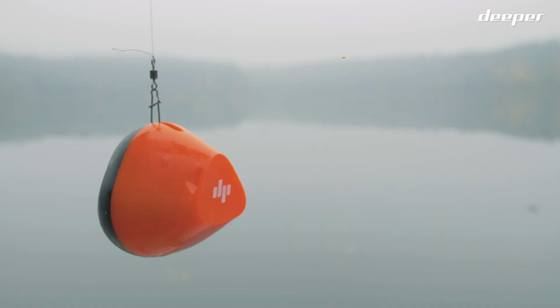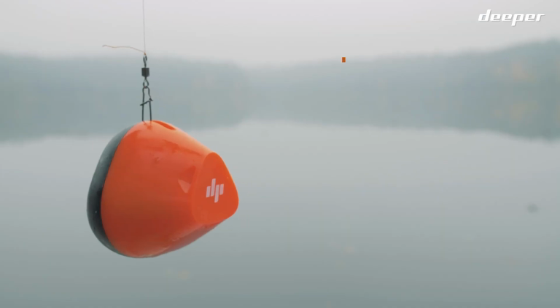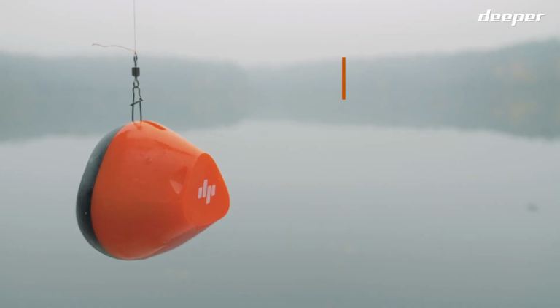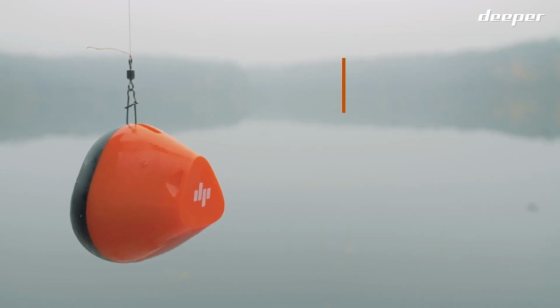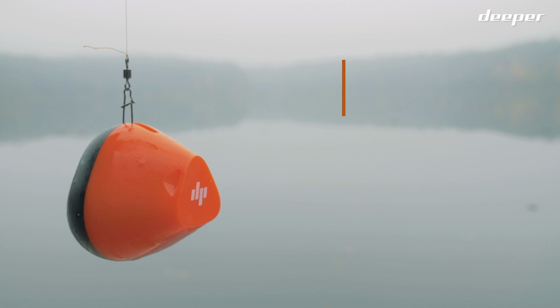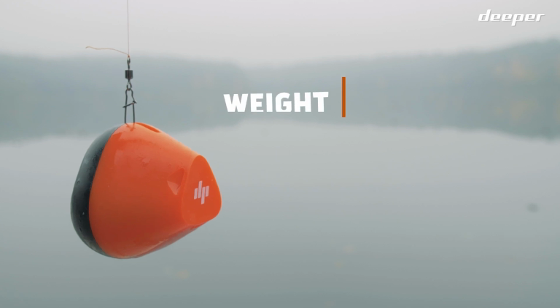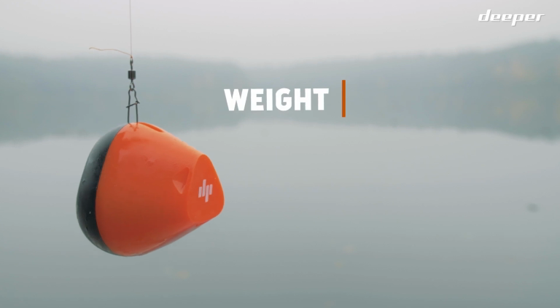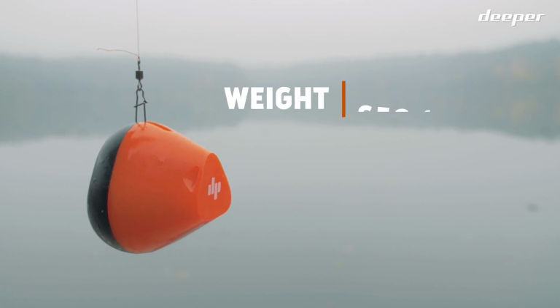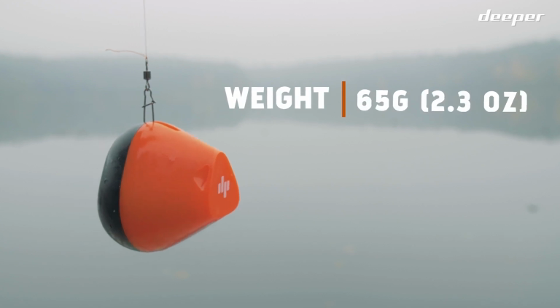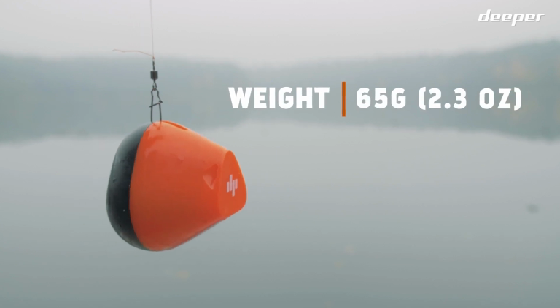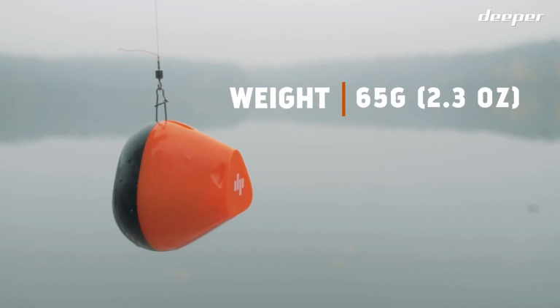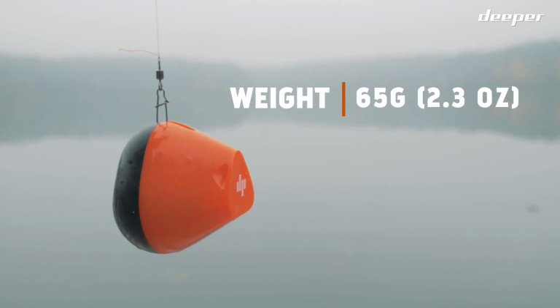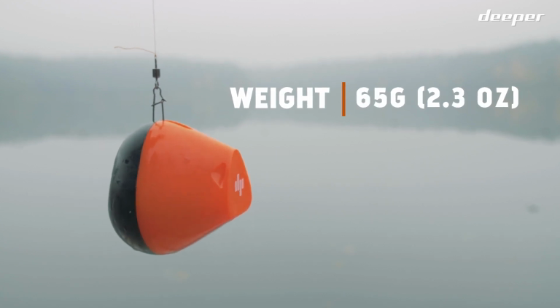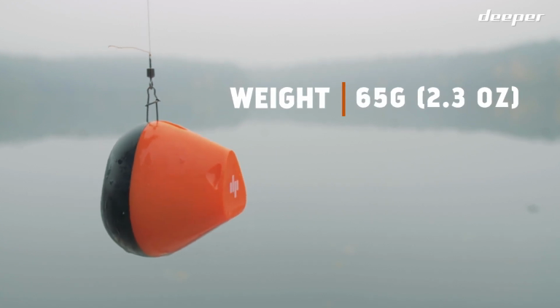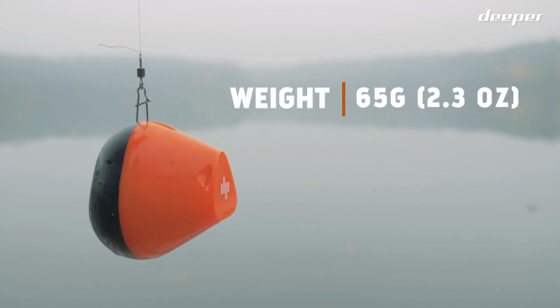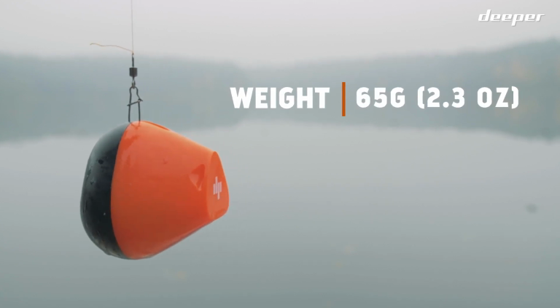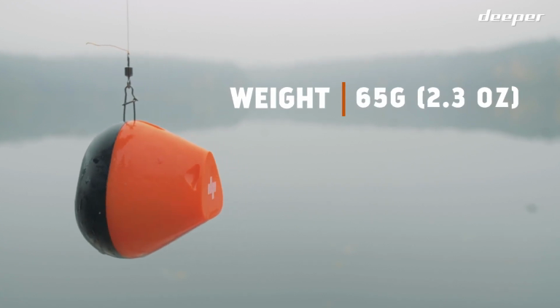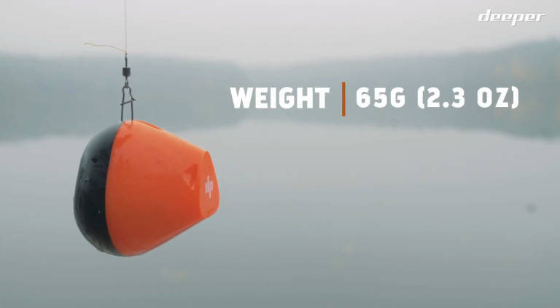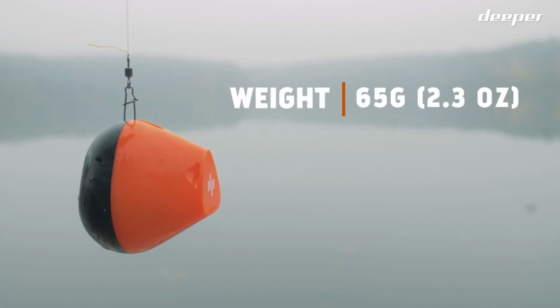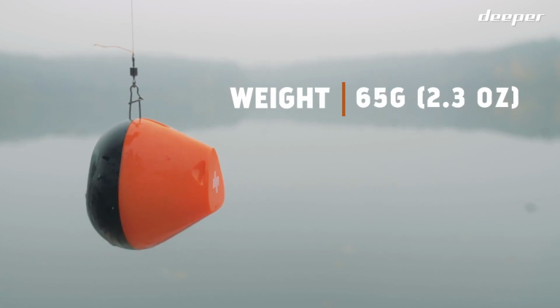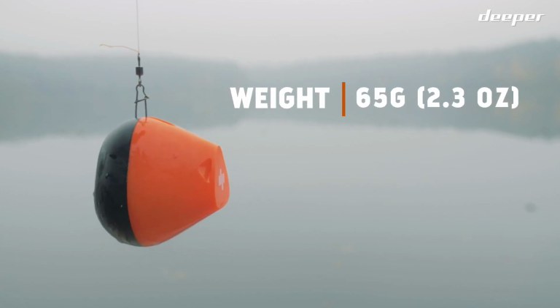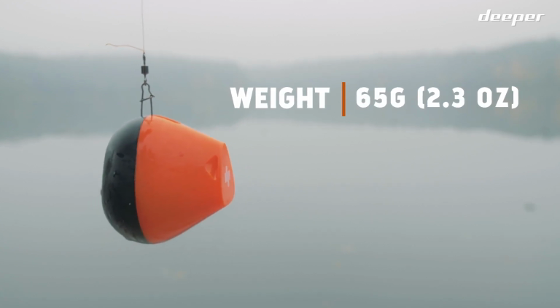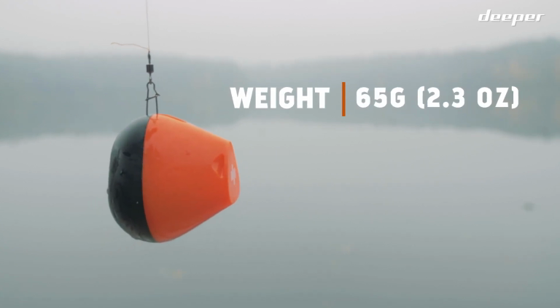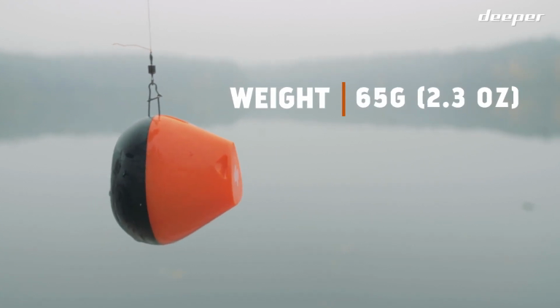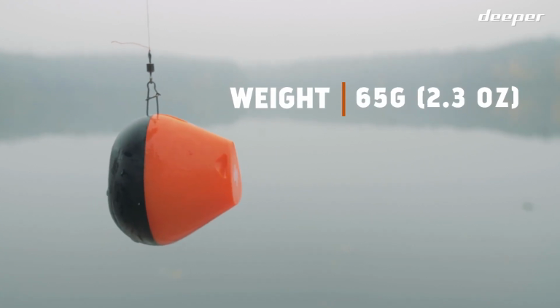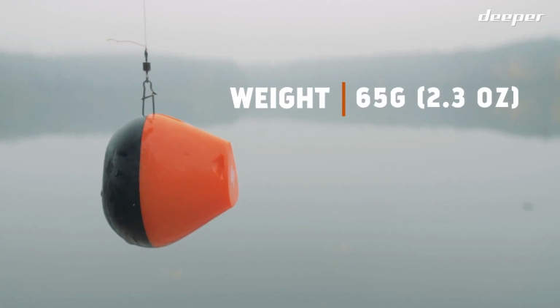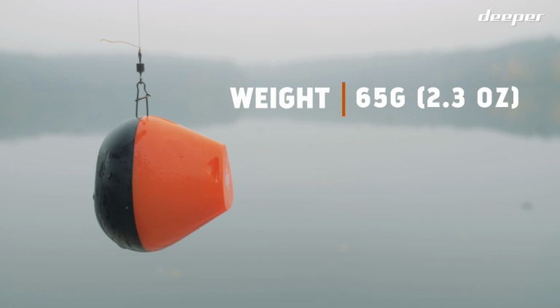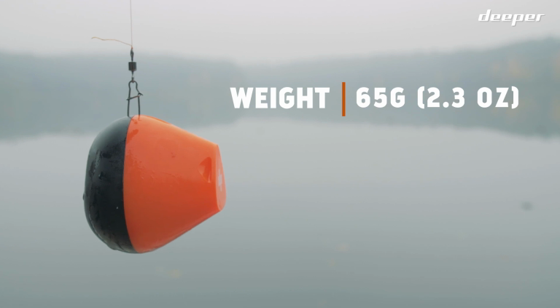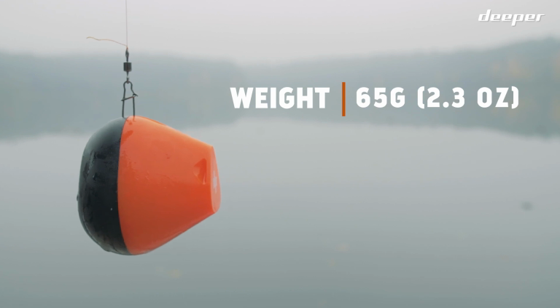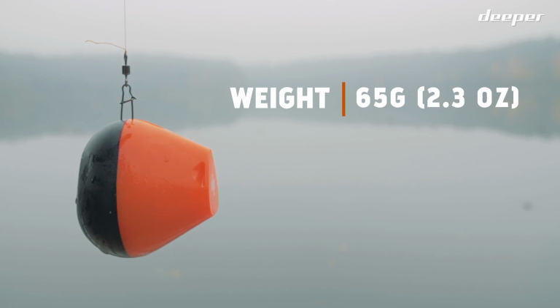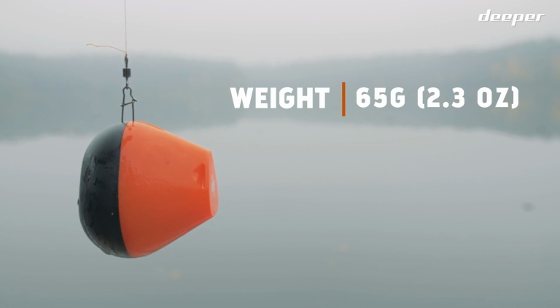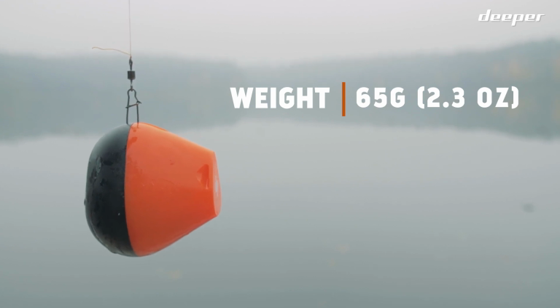Deeper Start weighs only 65 grams, or 2.3 ounces, making it easy to cast even with lightweight gear.